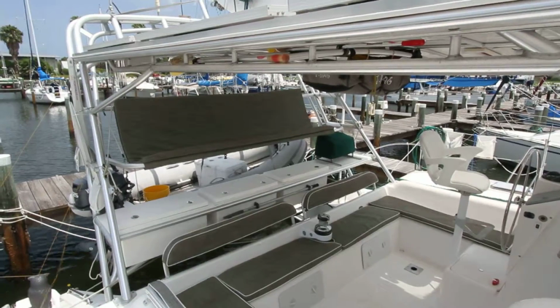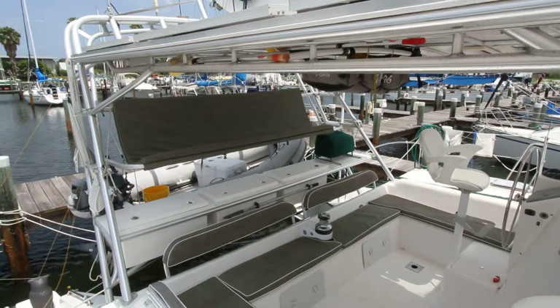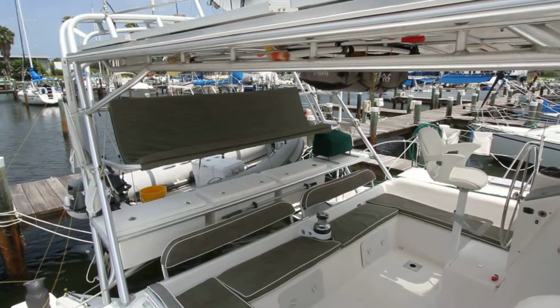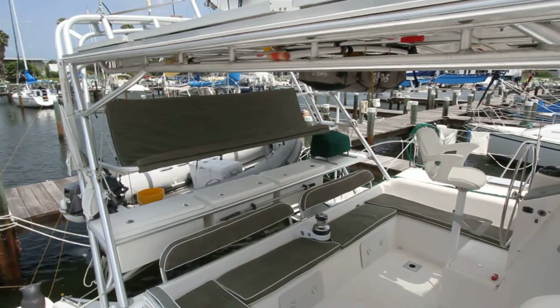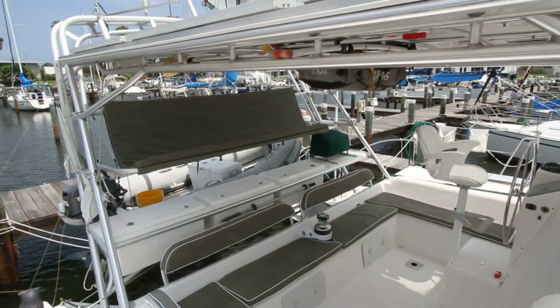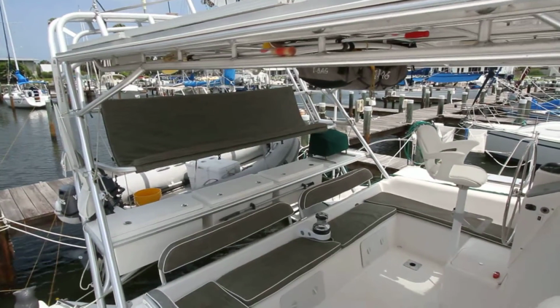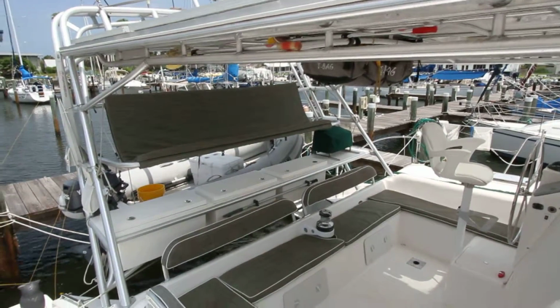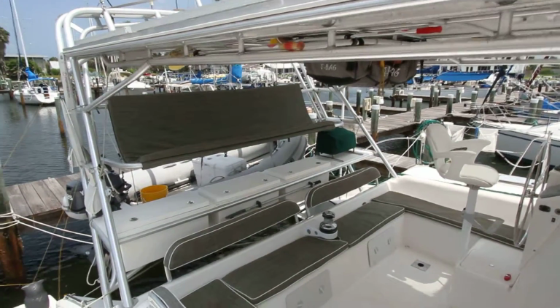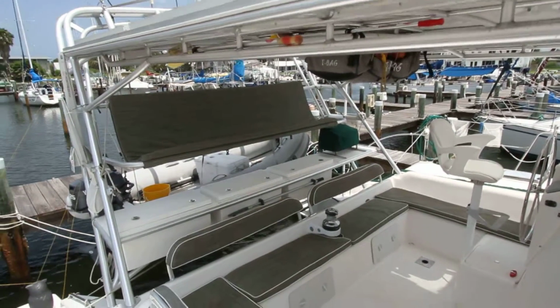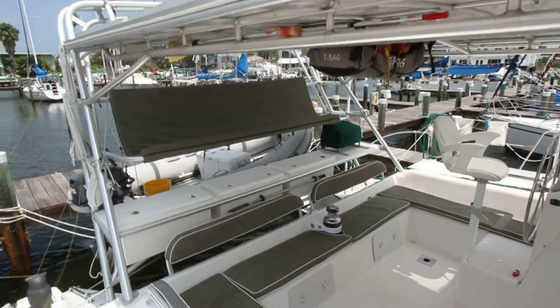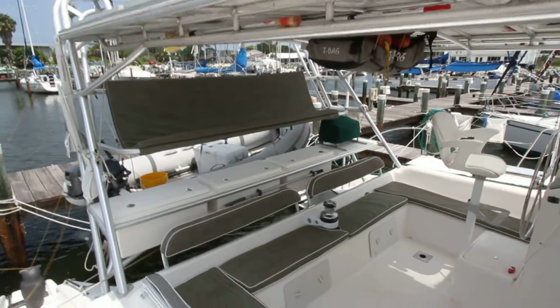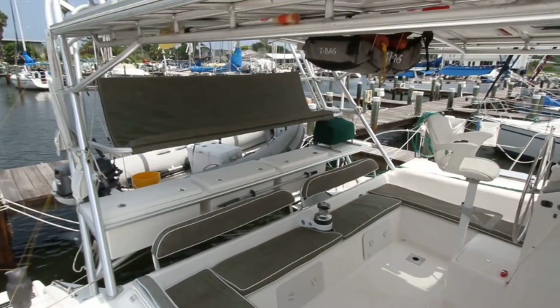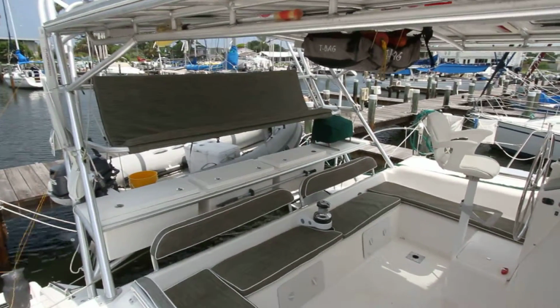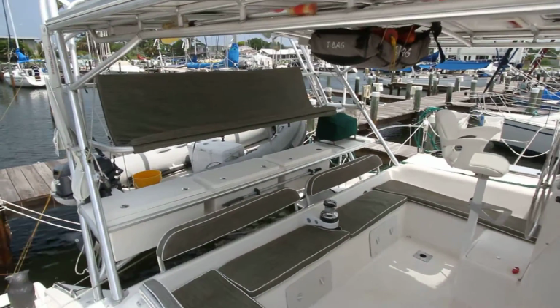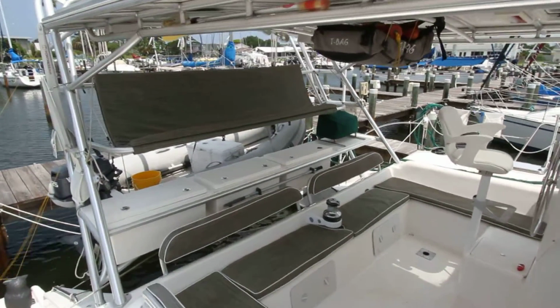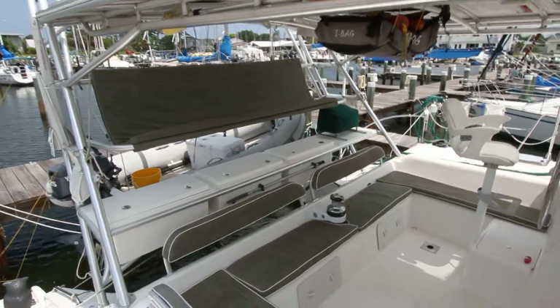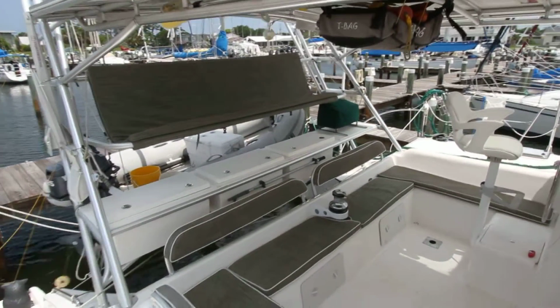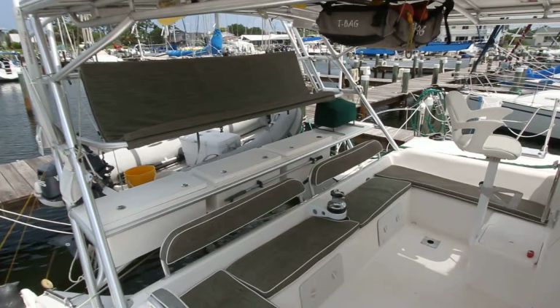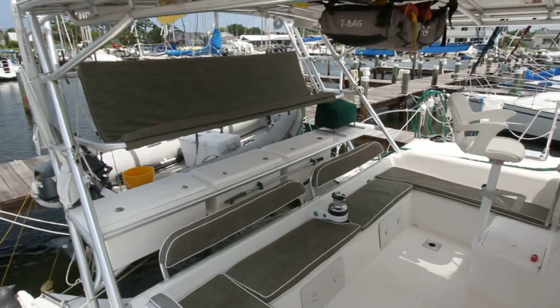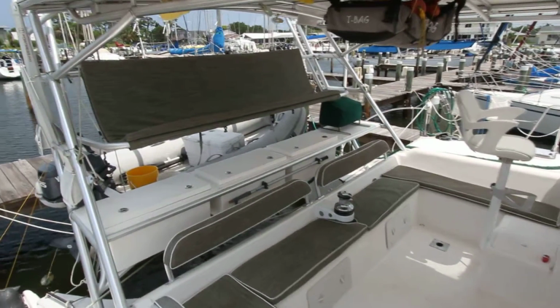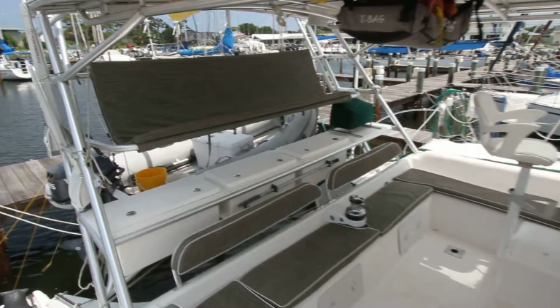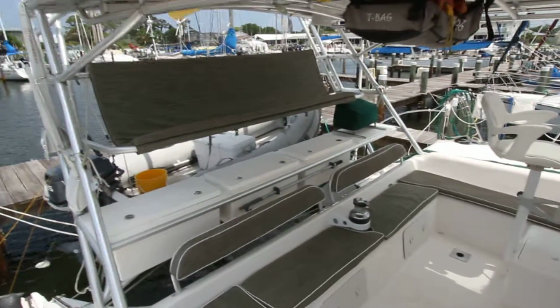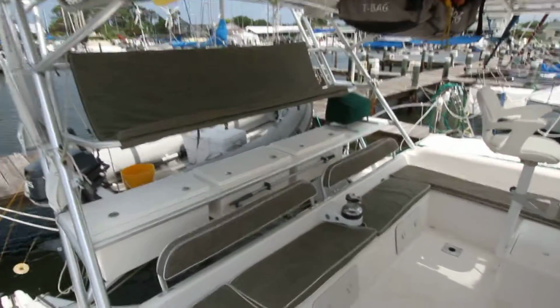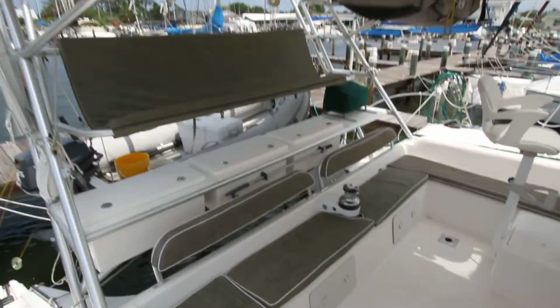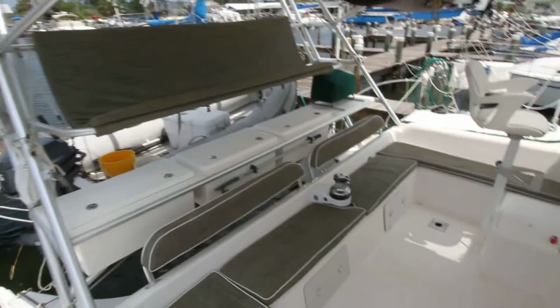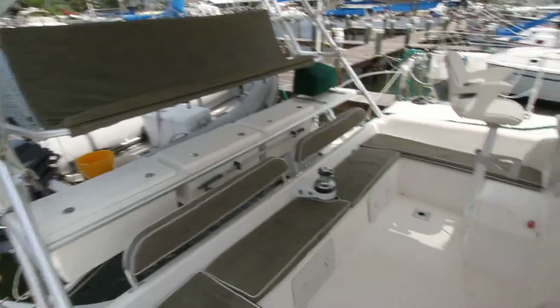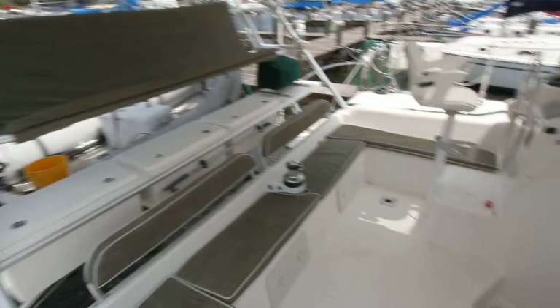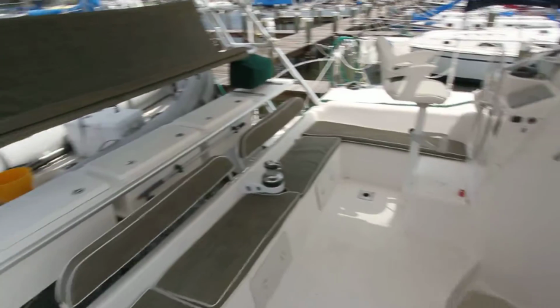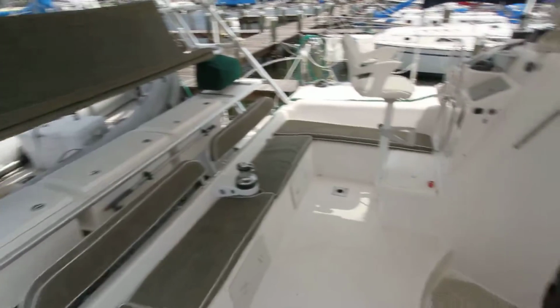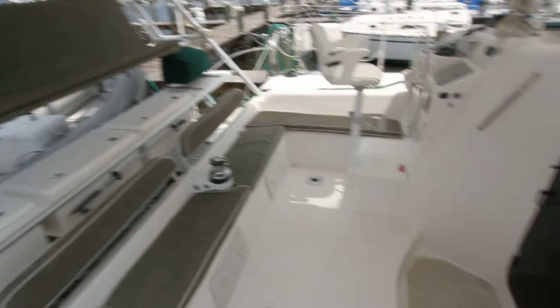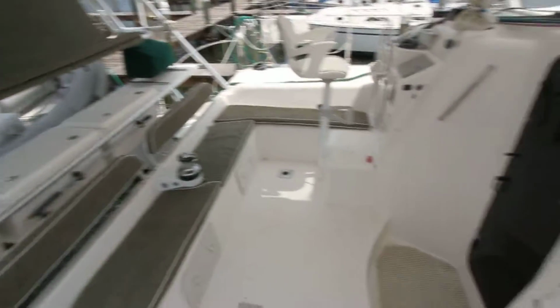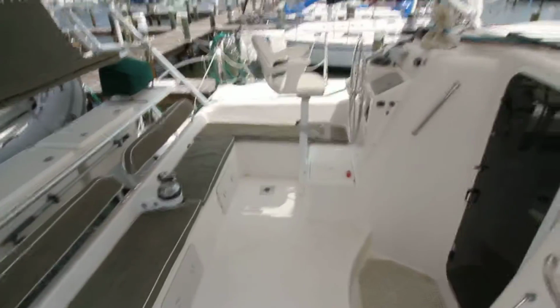This is the 2005 Manta 42 located in Melbourne, Florida. It's a beautiful boat.